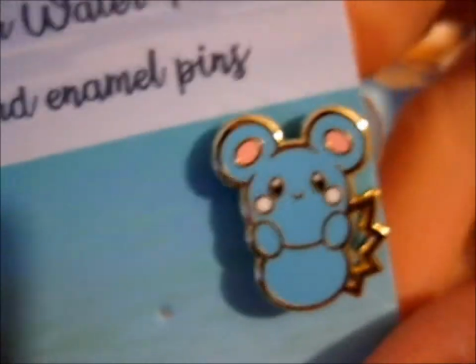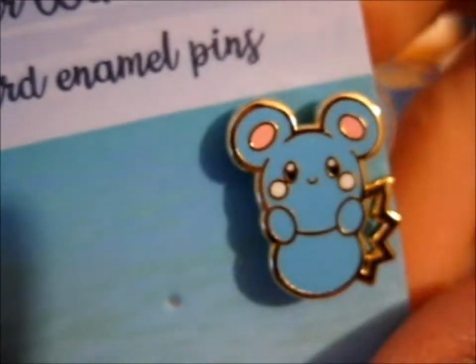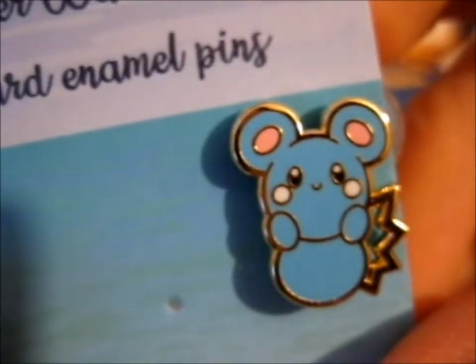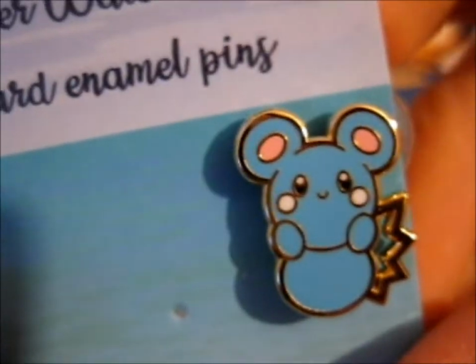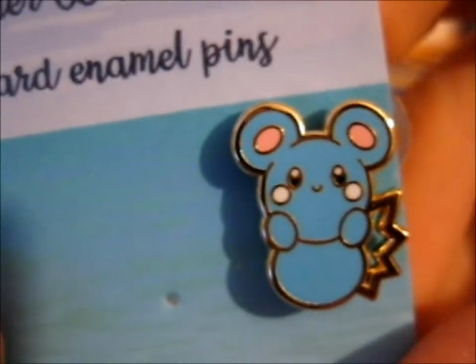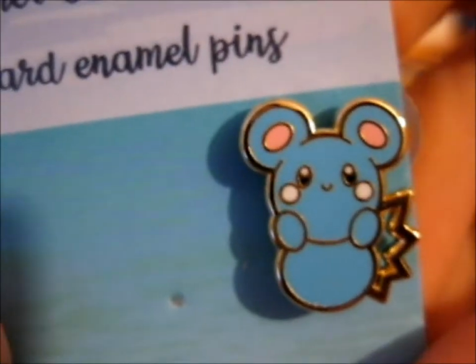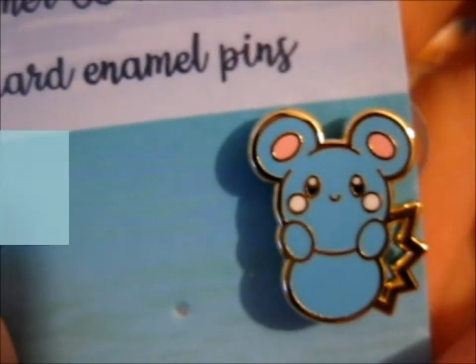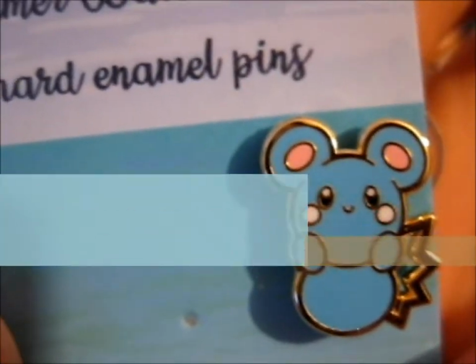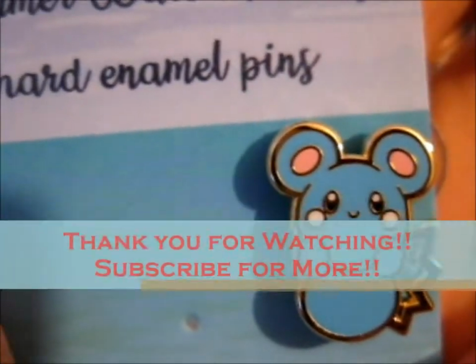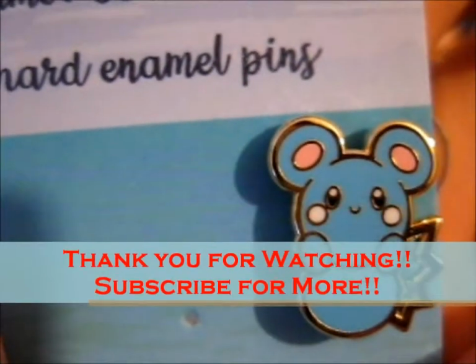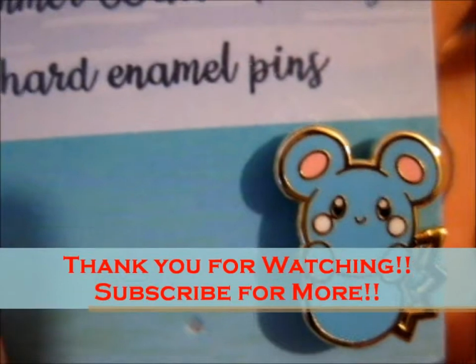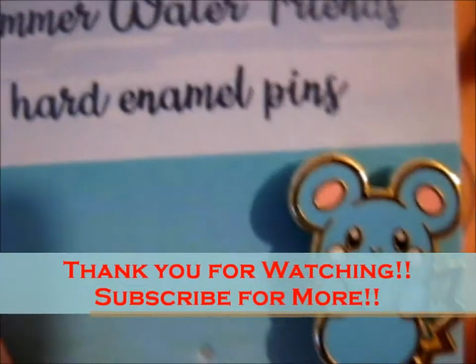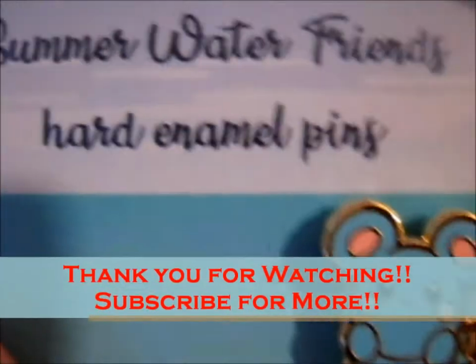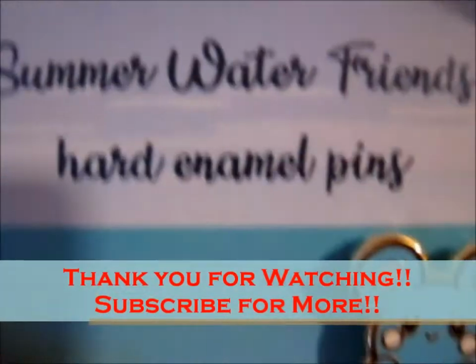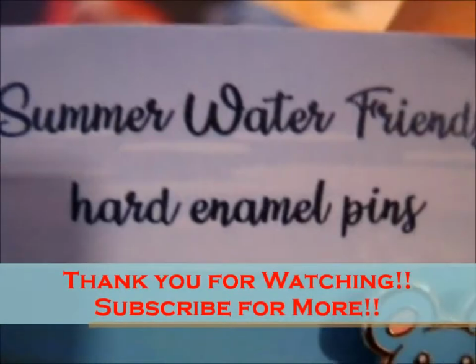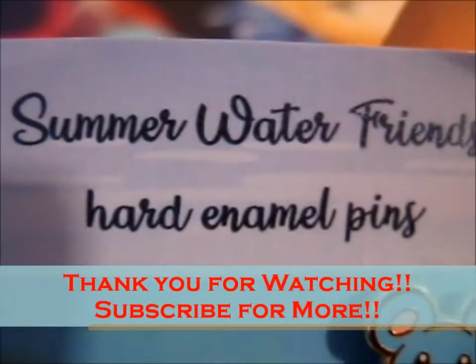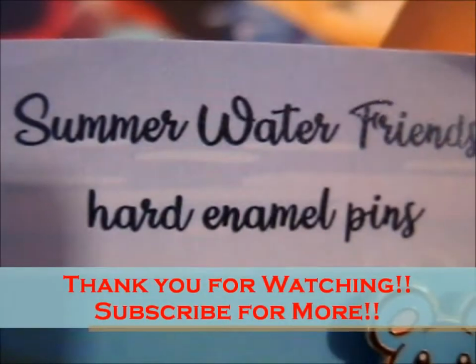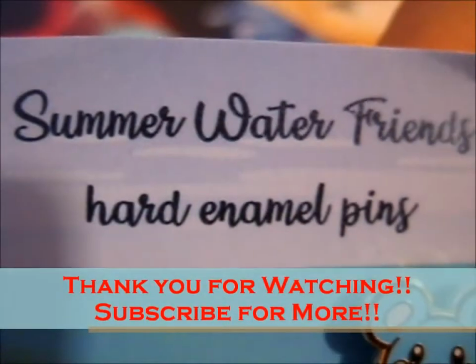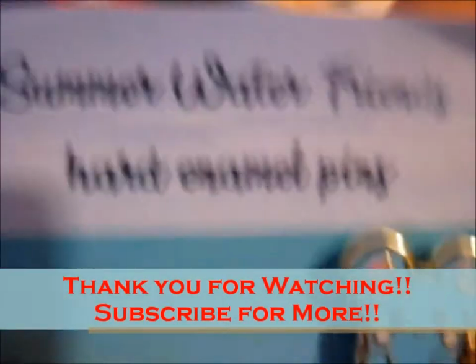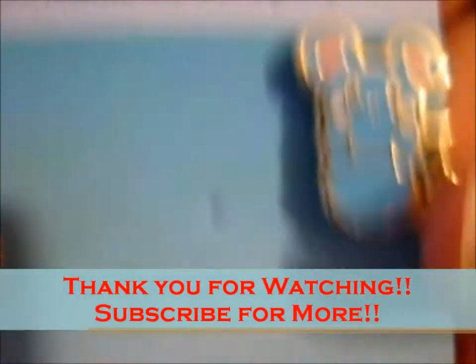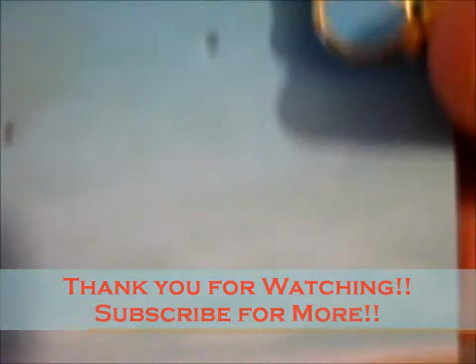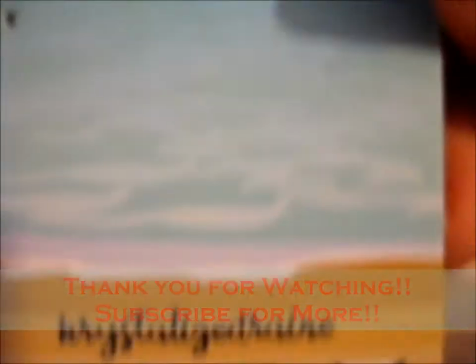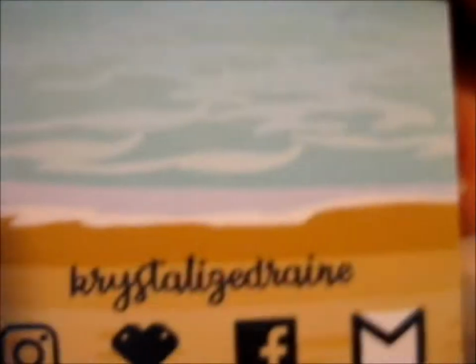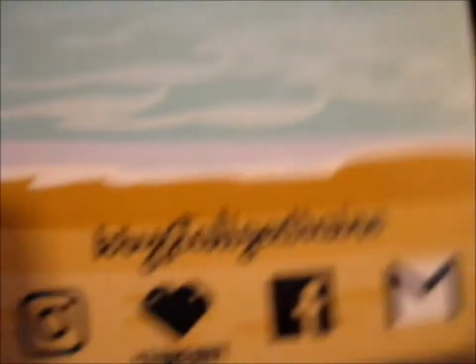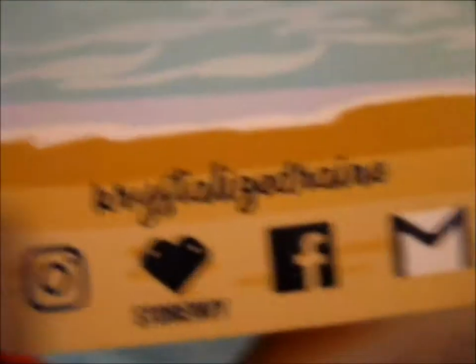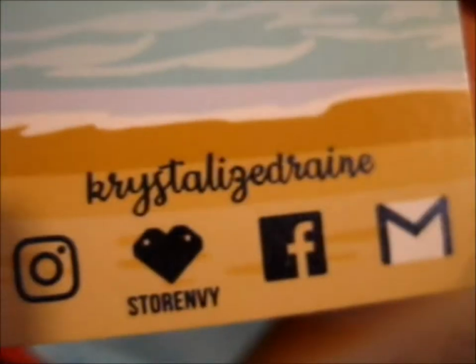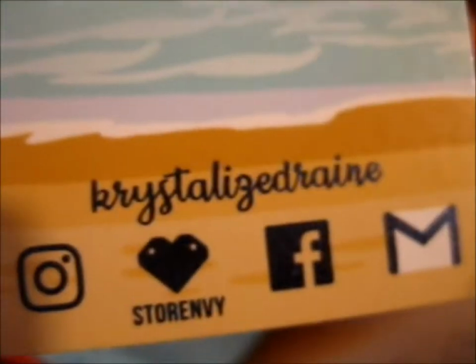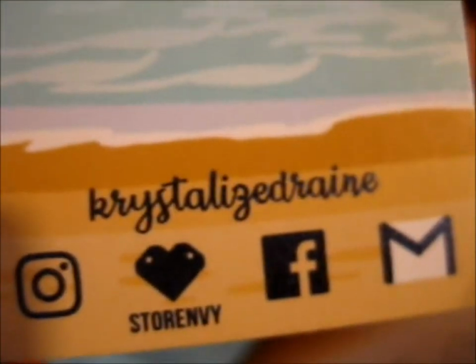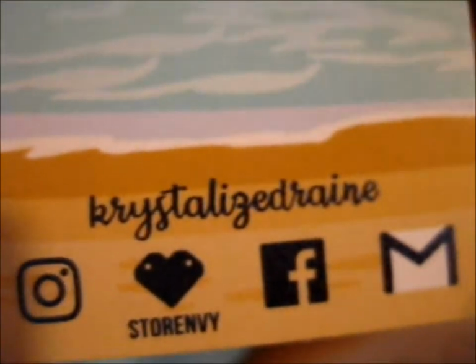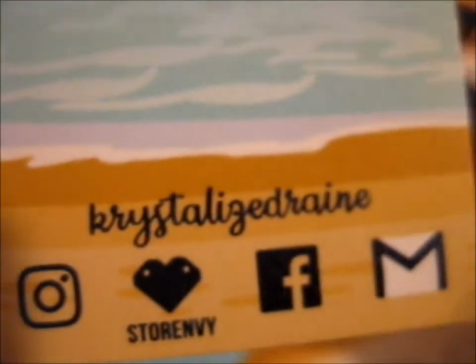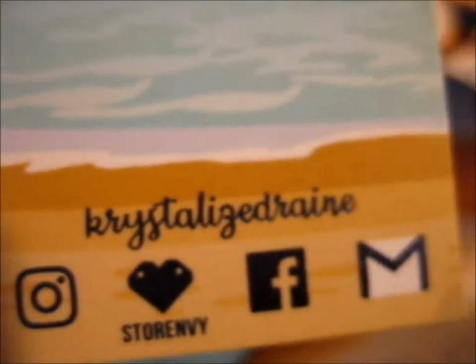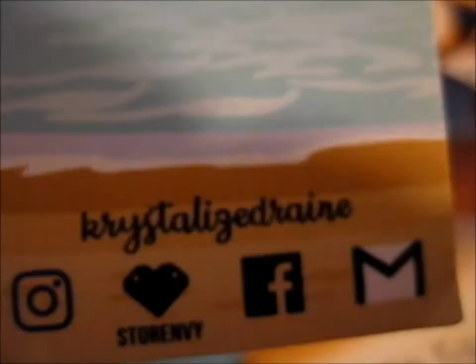So that's it. Thank you for watching. Over and out.